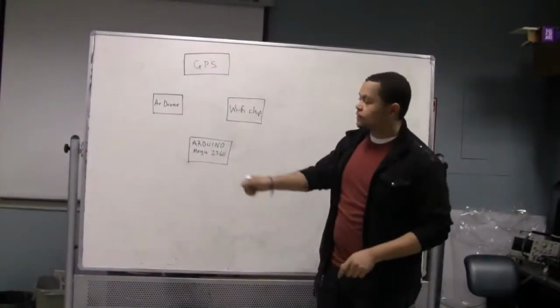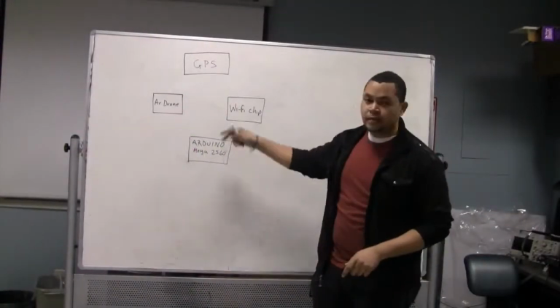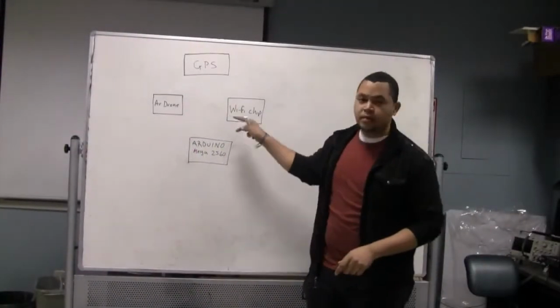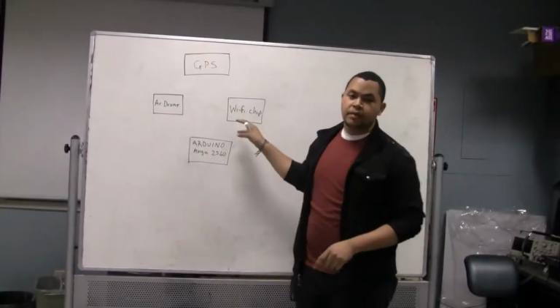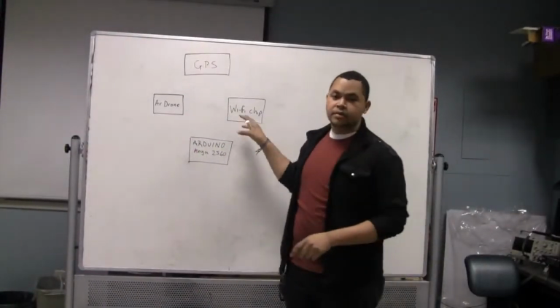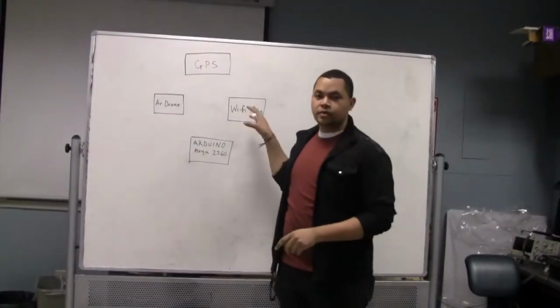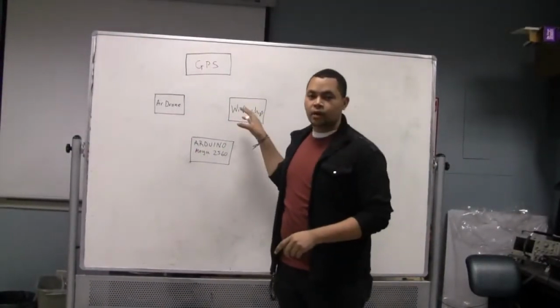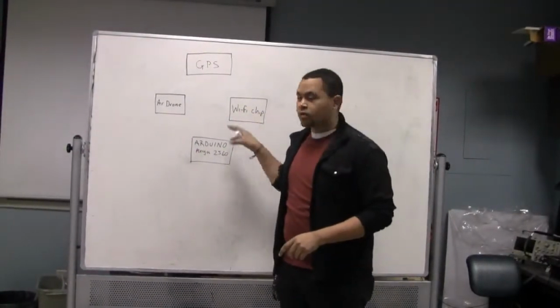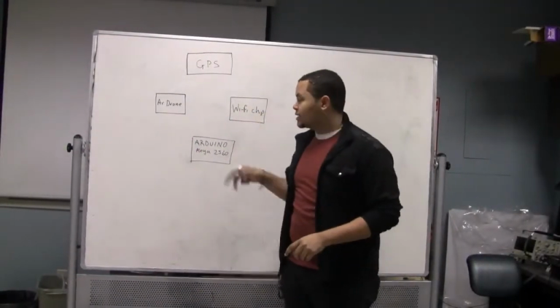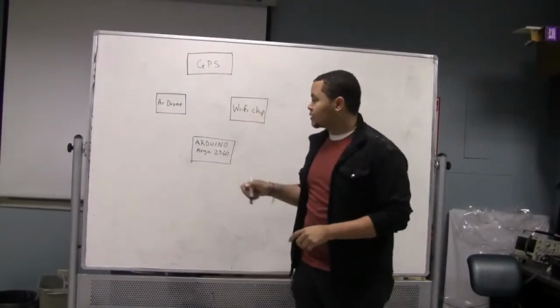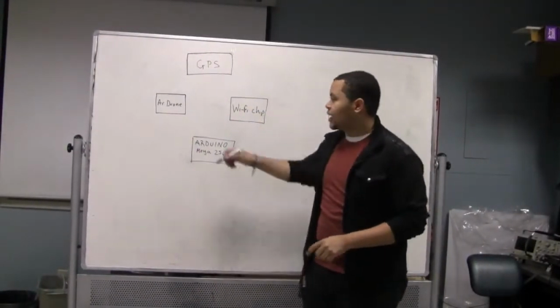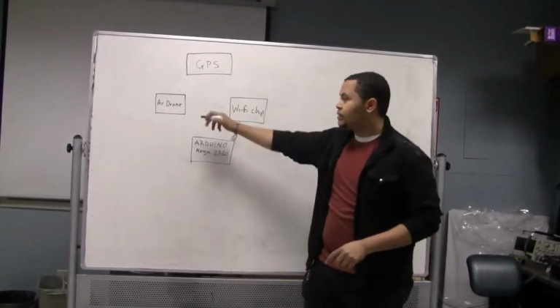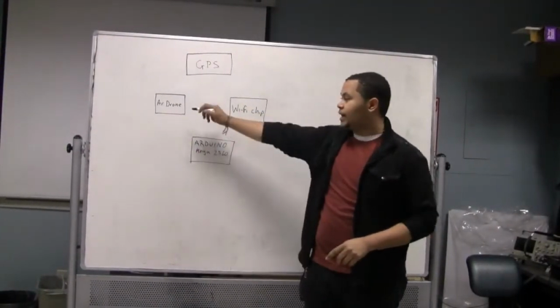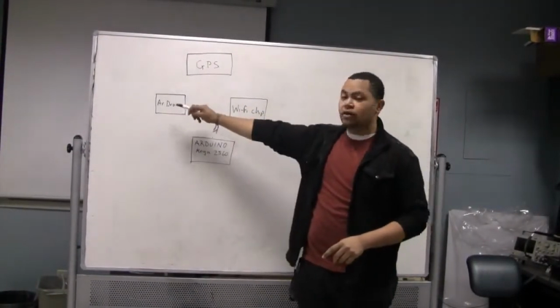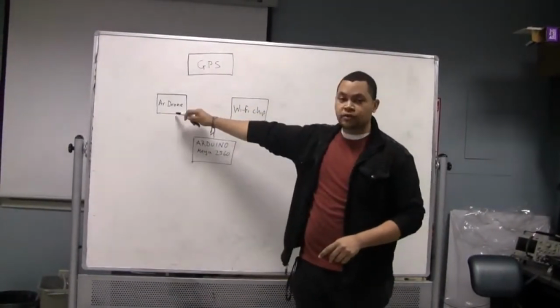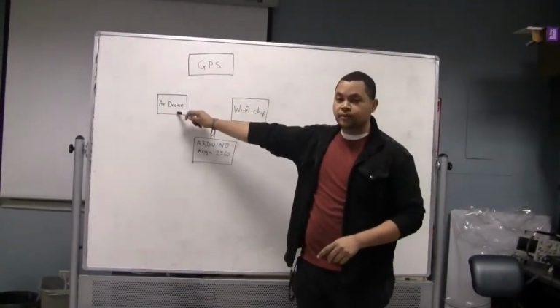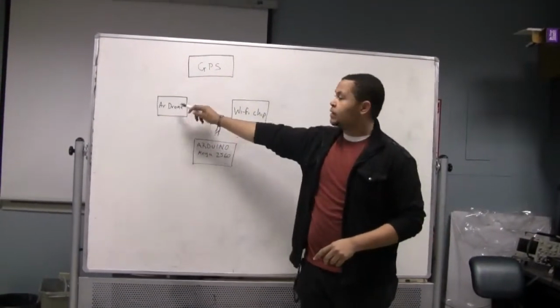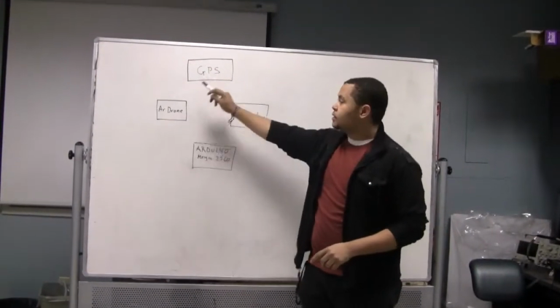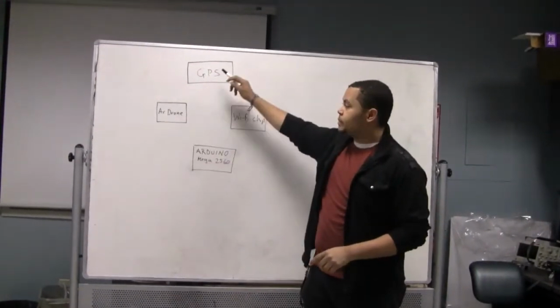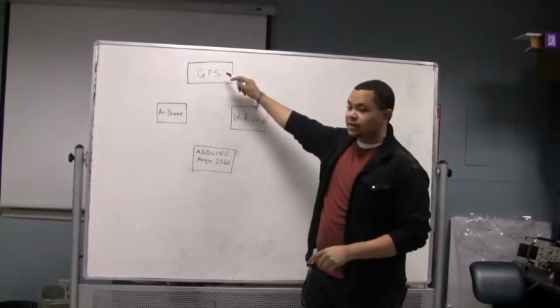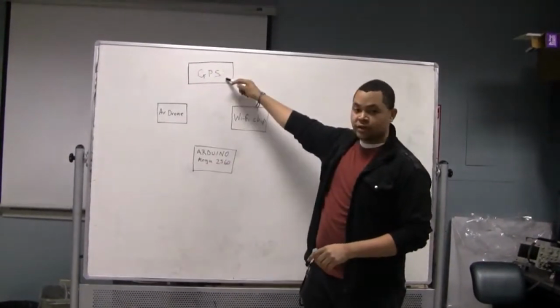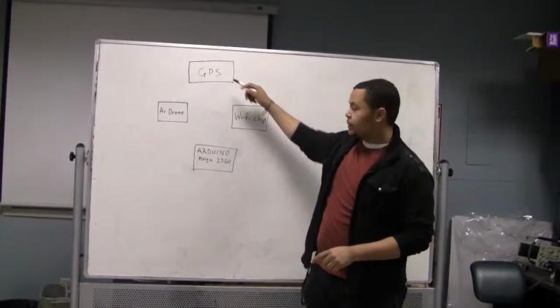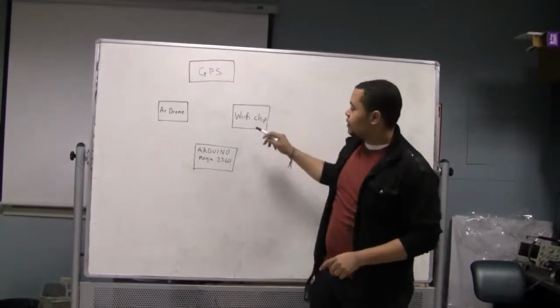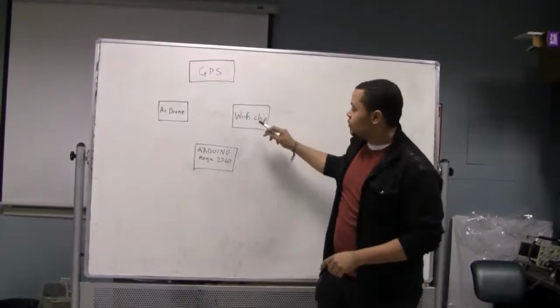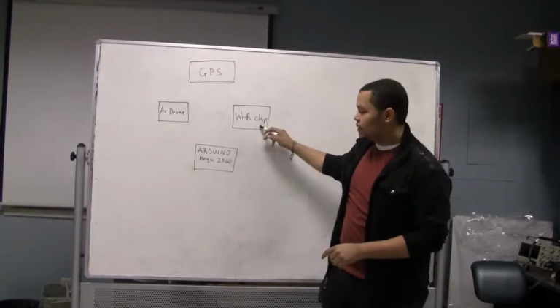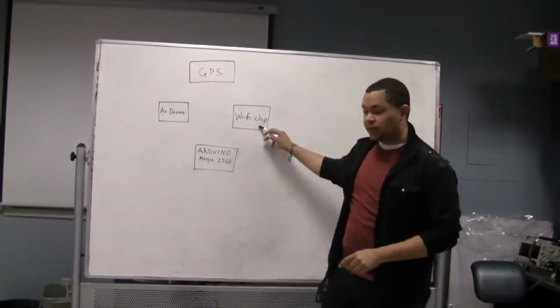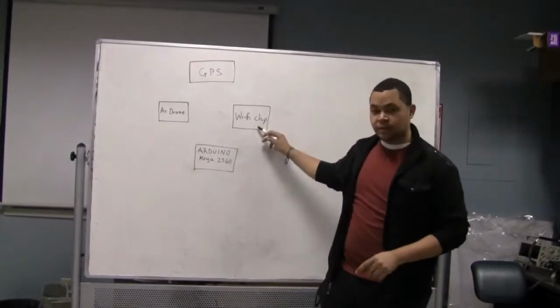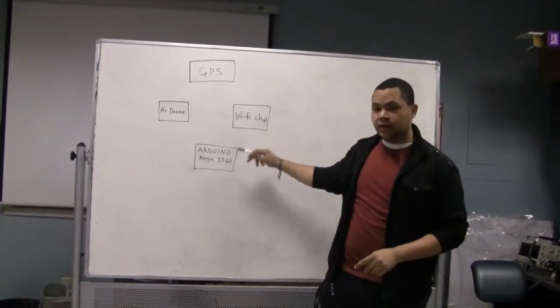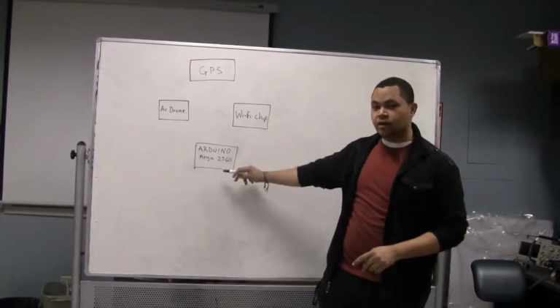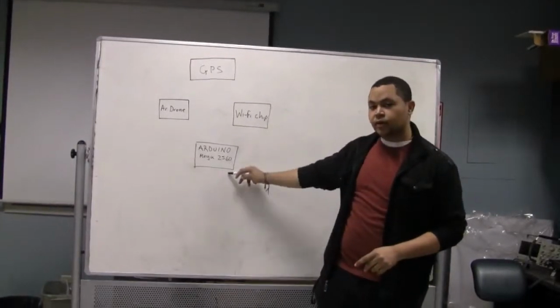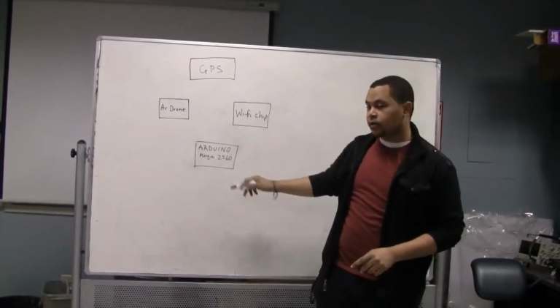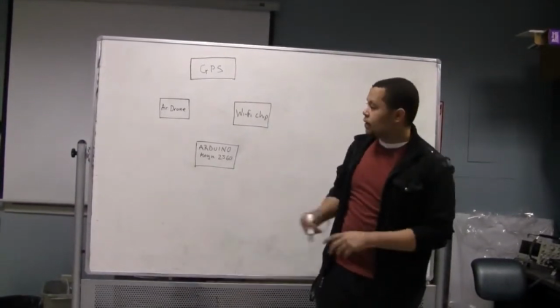There are four main components to our project: the AR drone, the GPS chip, the Wi-Fi chip, and the Arduino.